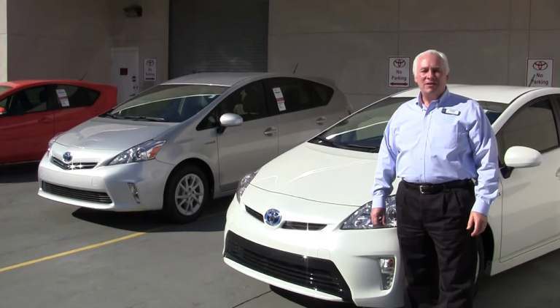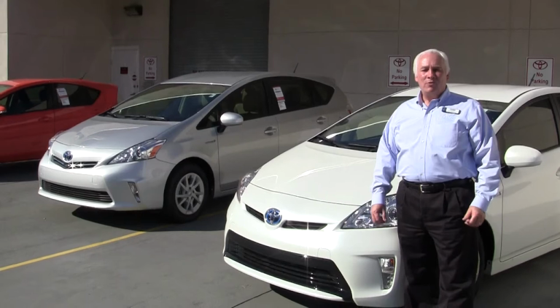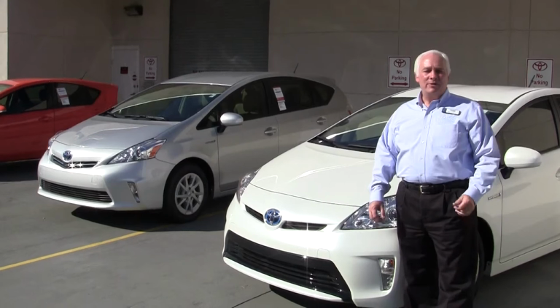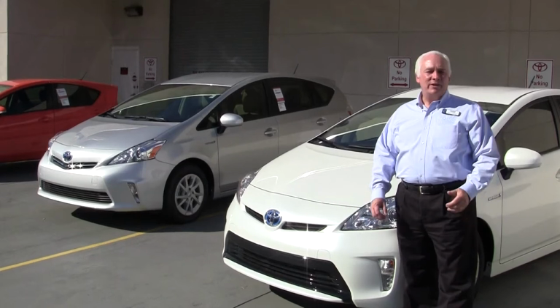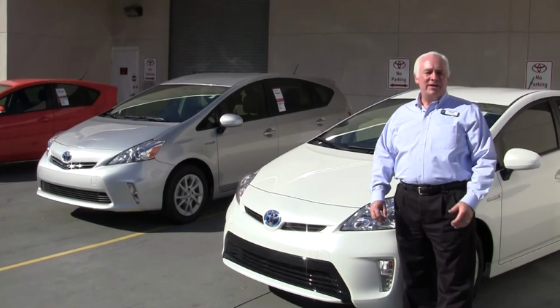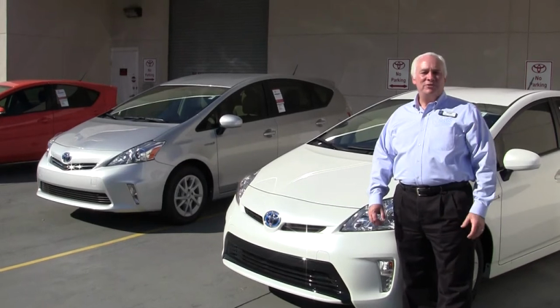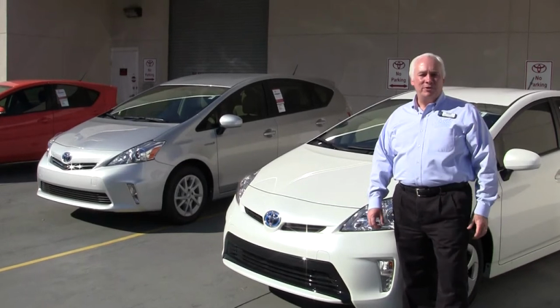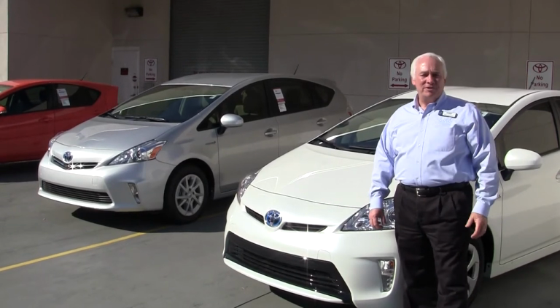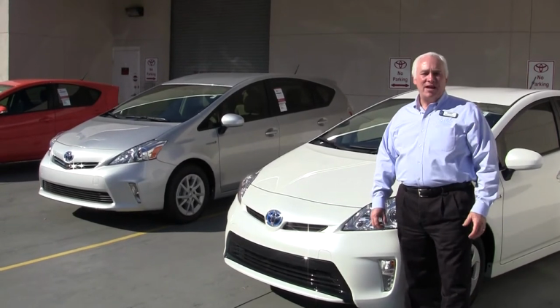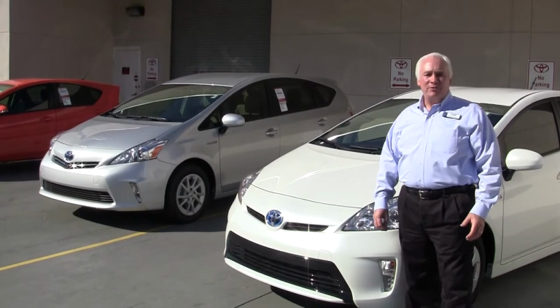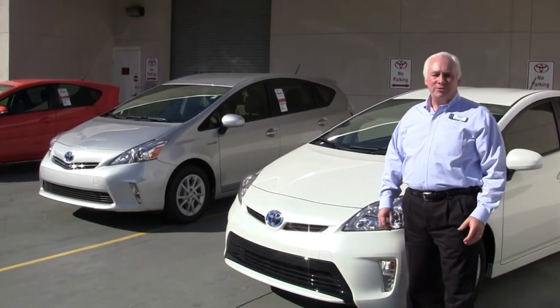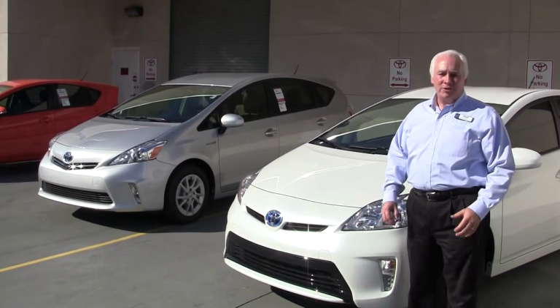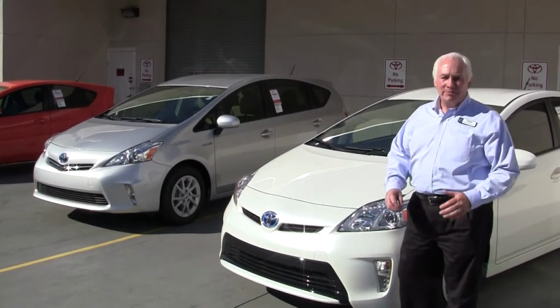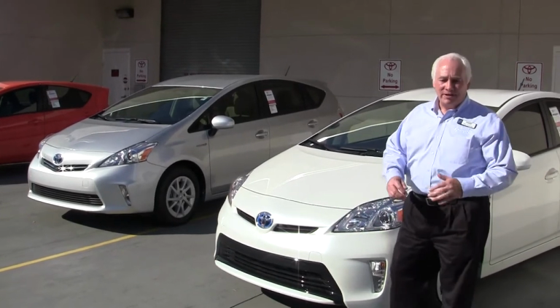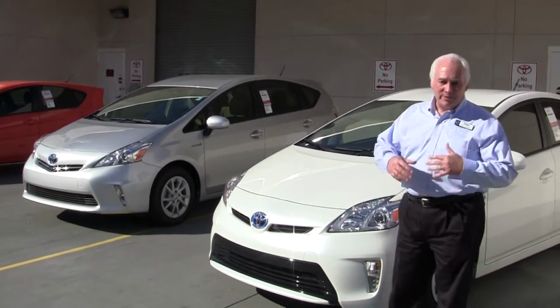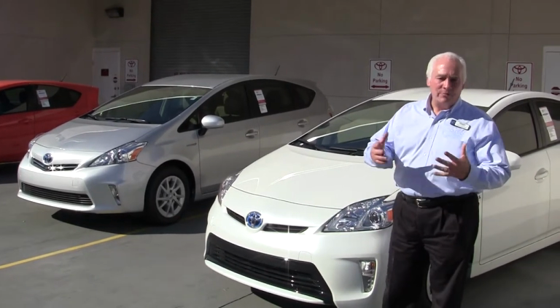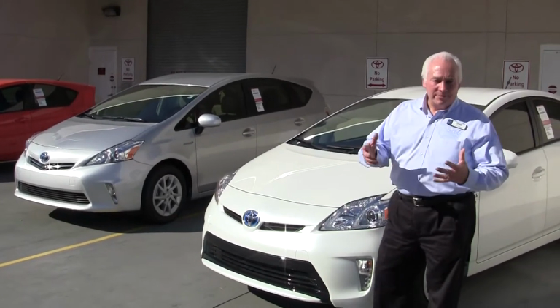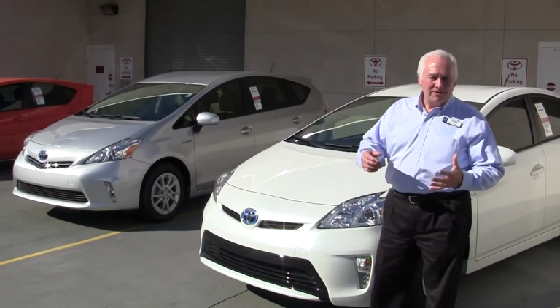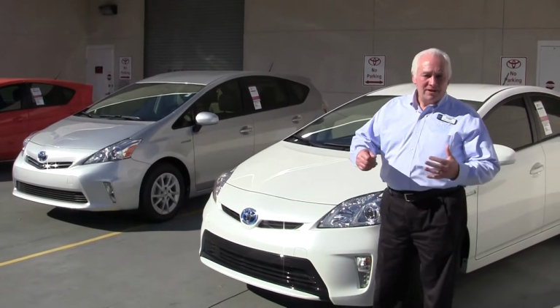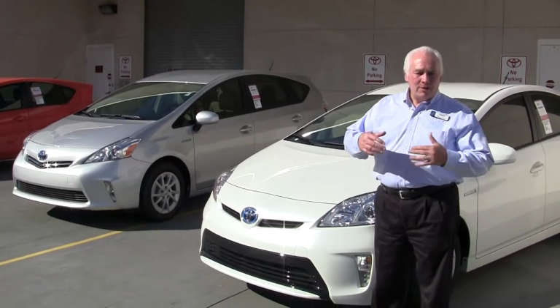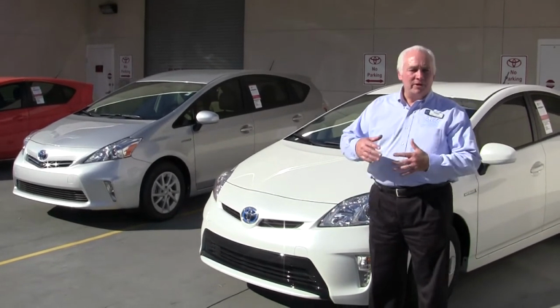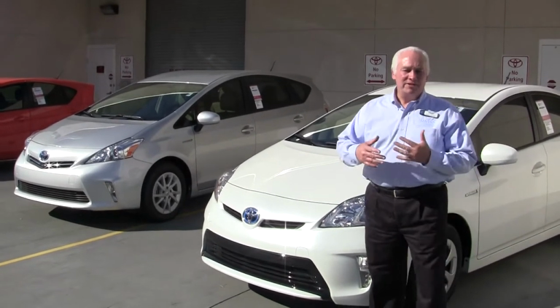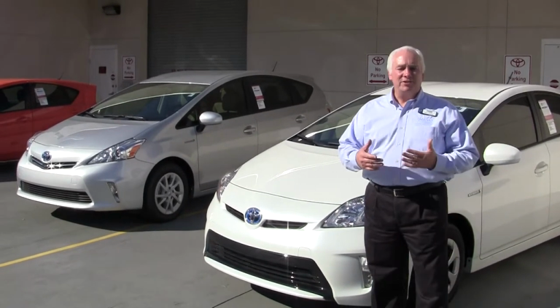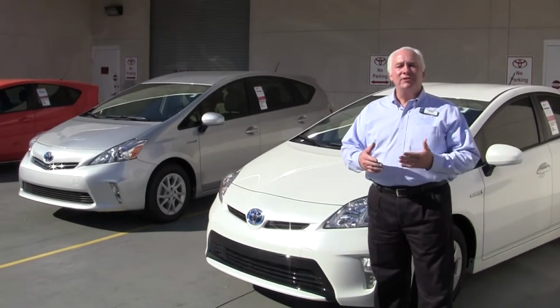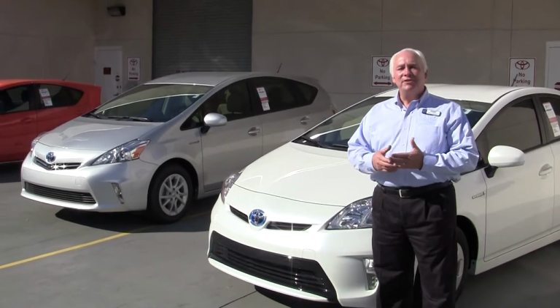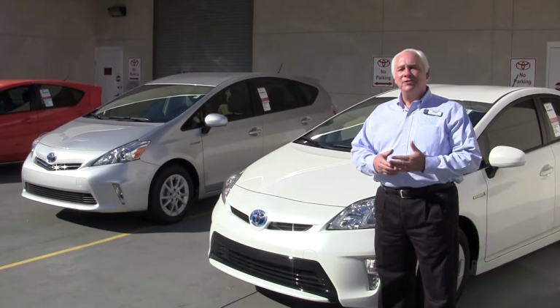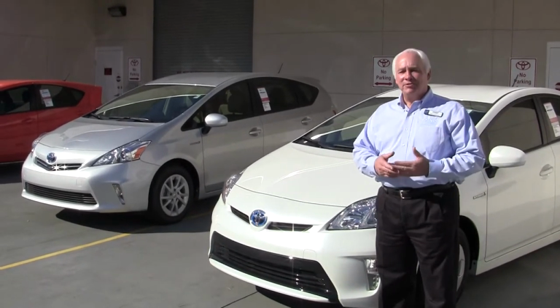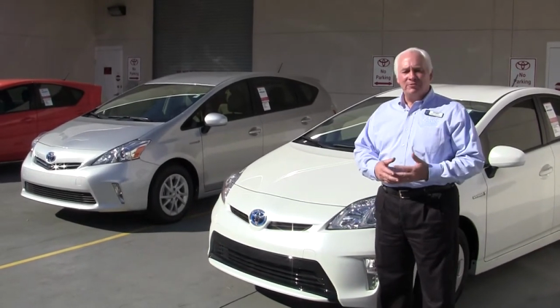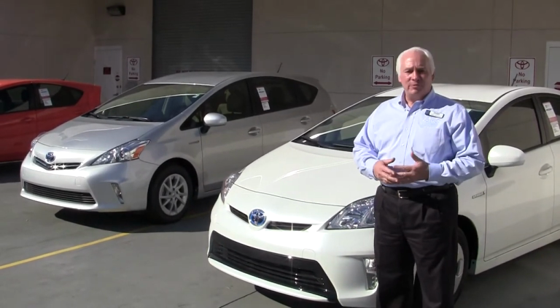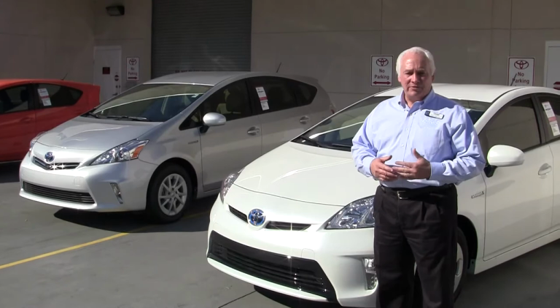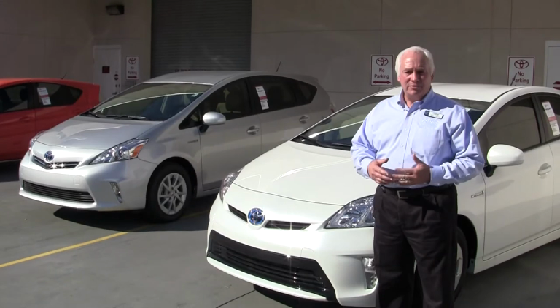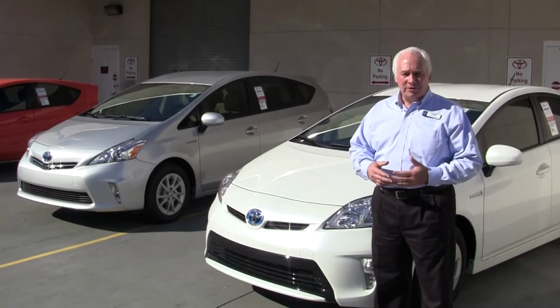Welcome to Rick Hendrick Toyota Scion of North Charleston. My name is Barry Brayman. I'm one of the sales and lease consultants here for Rick Hendrick Toyota.